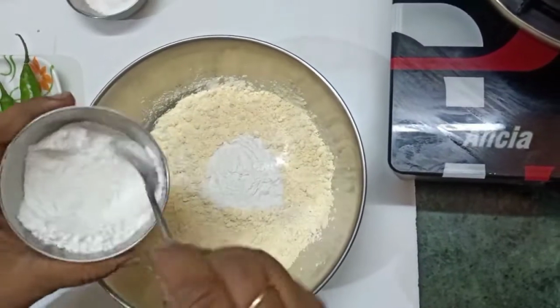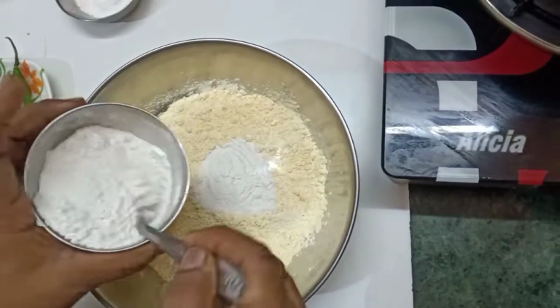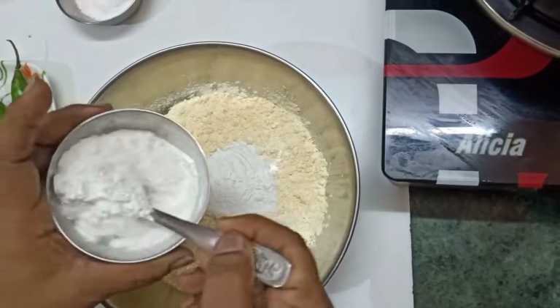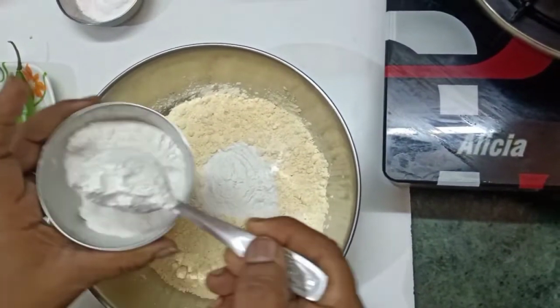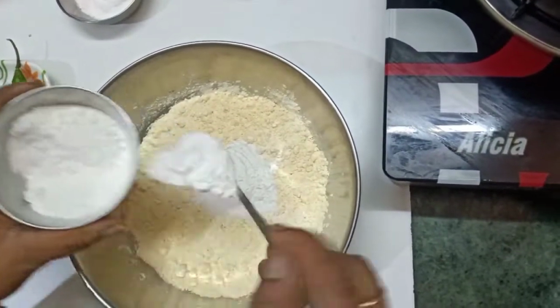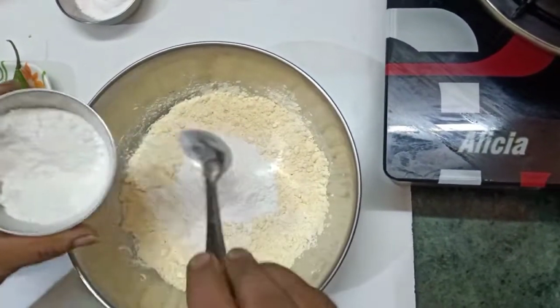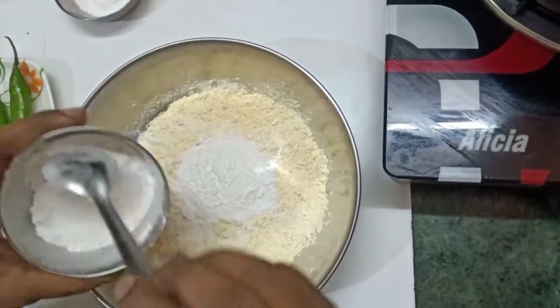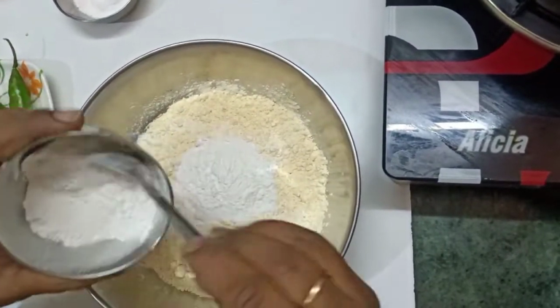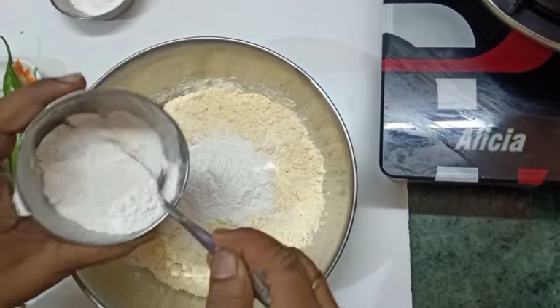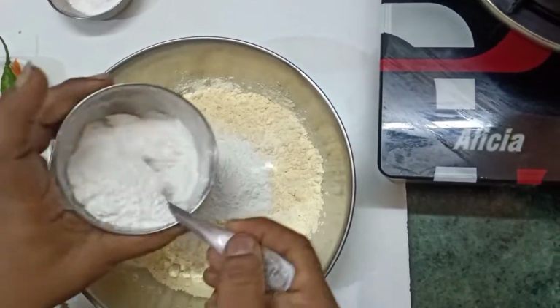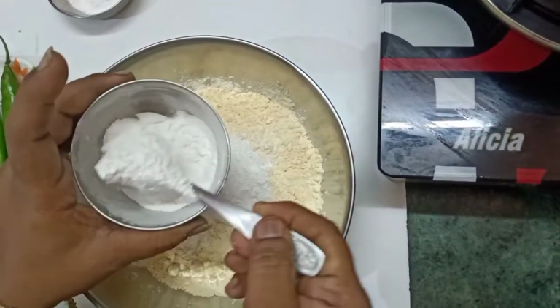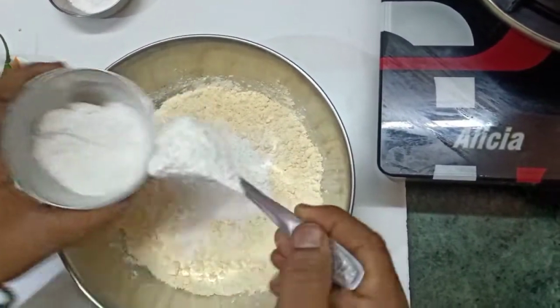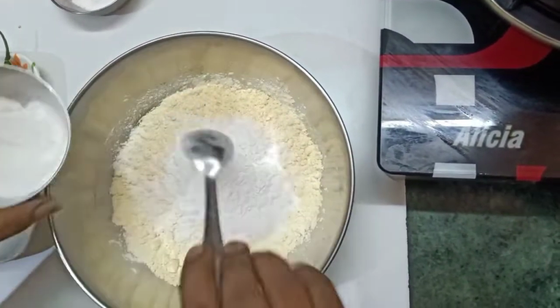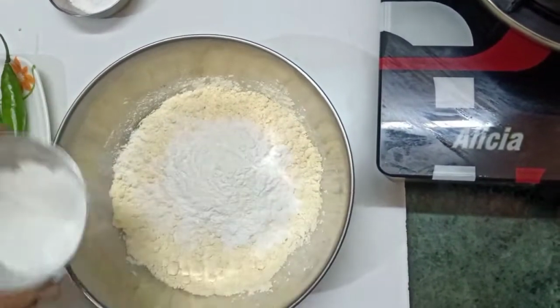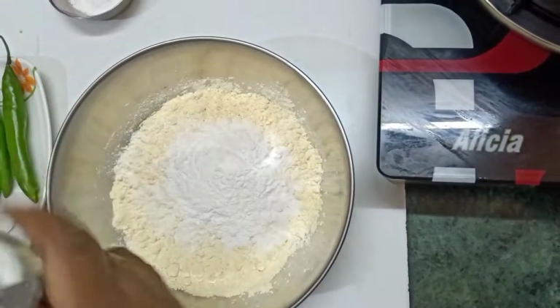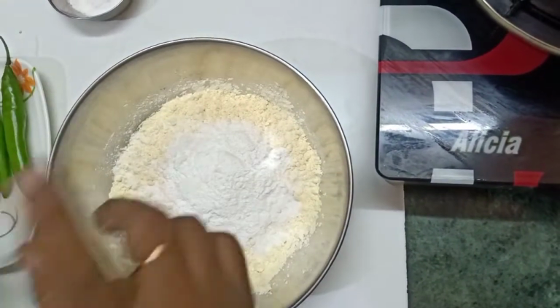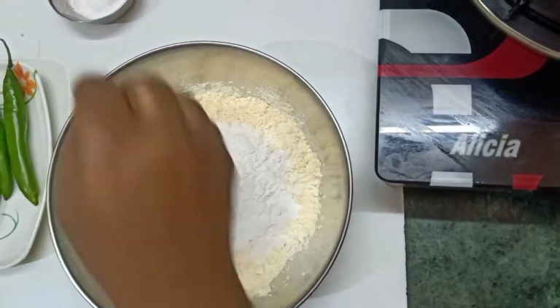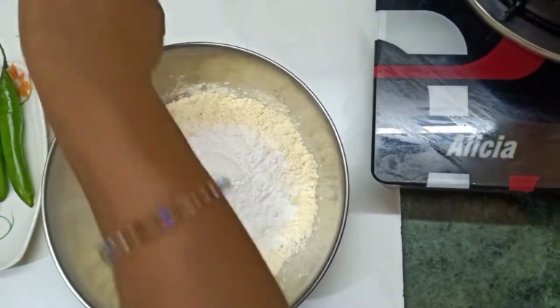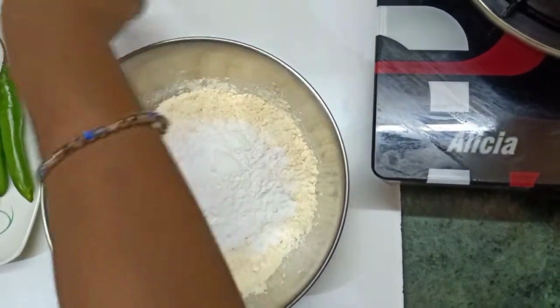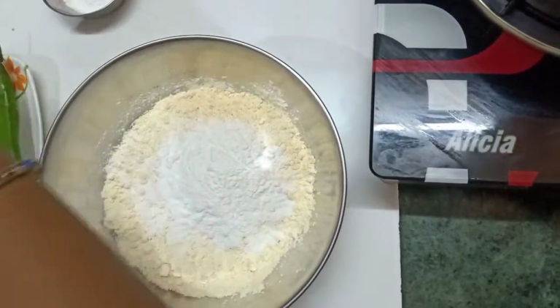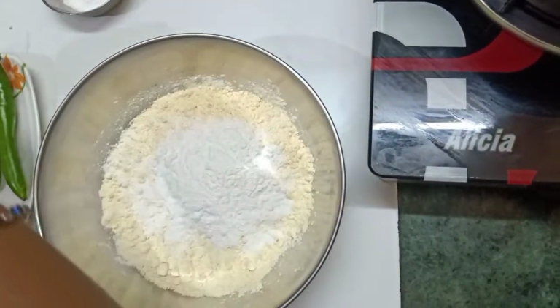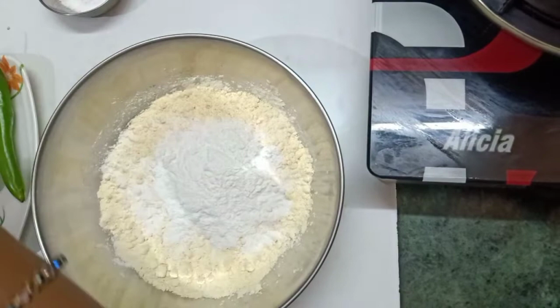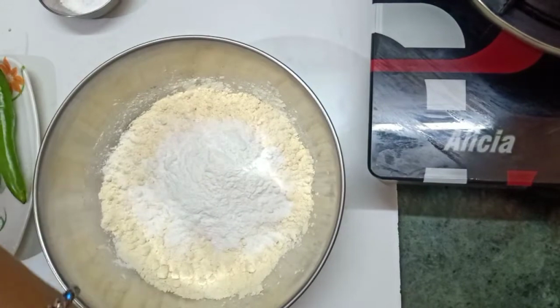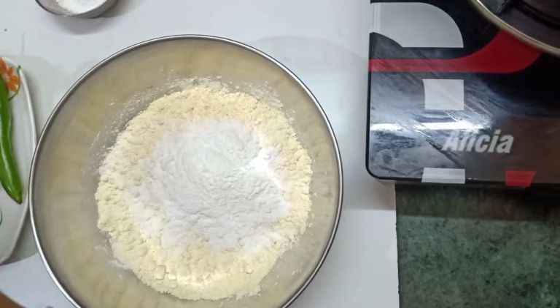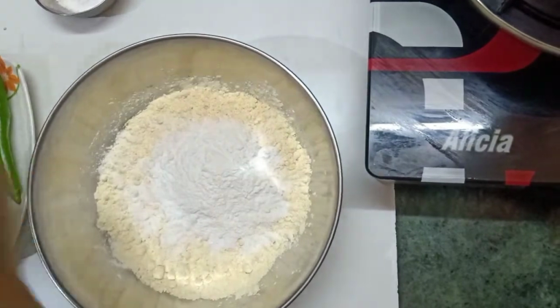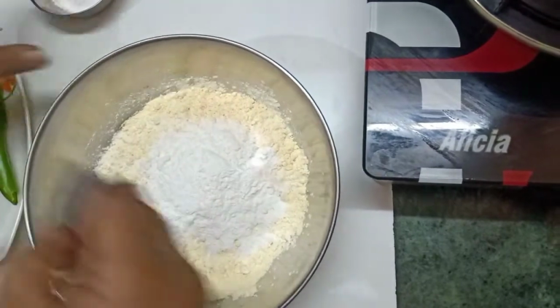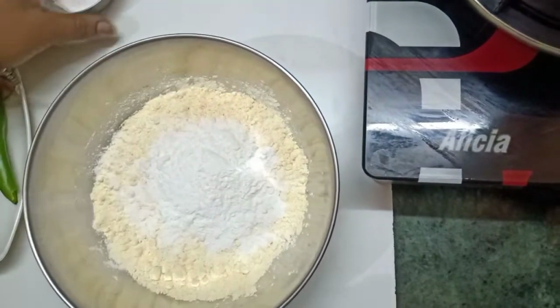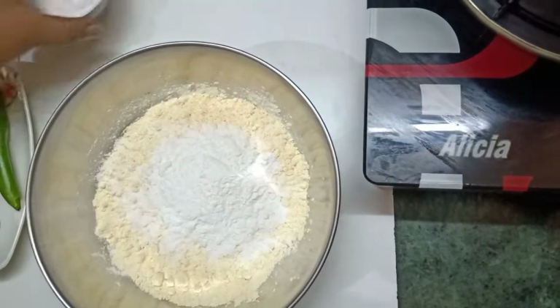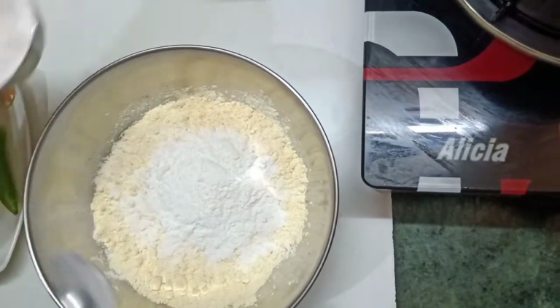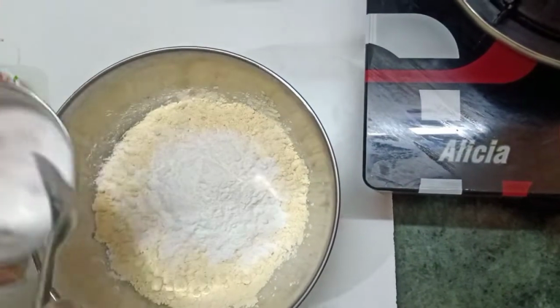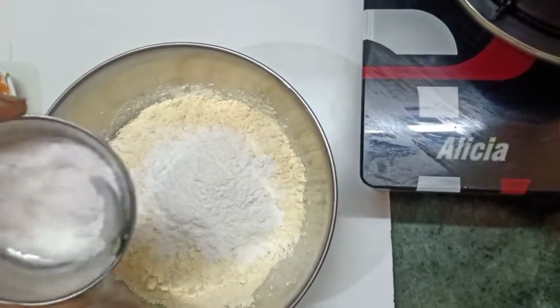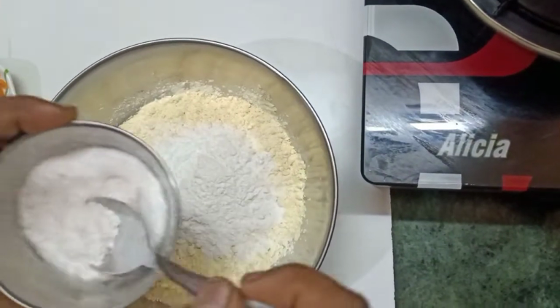Add 2-3% pepper. I will add some white salmon with a pie.